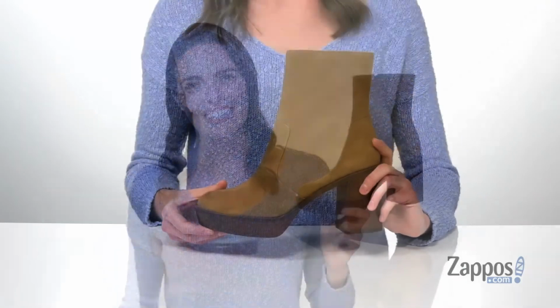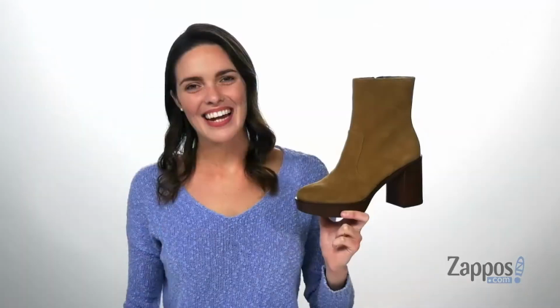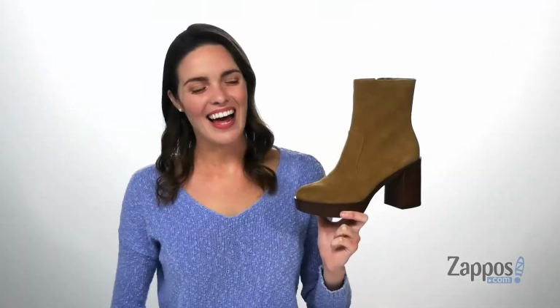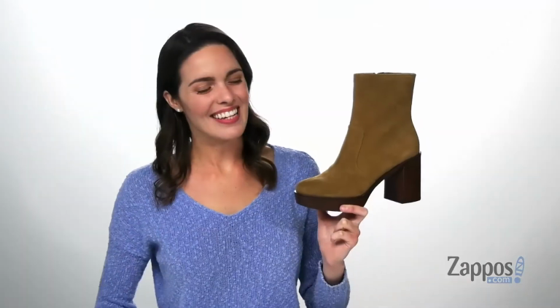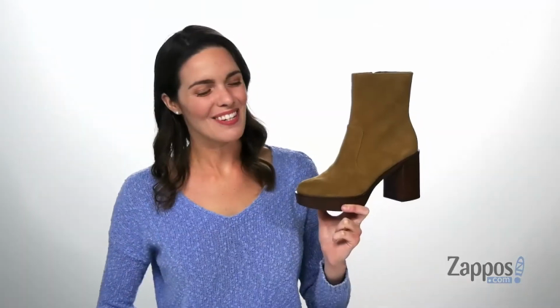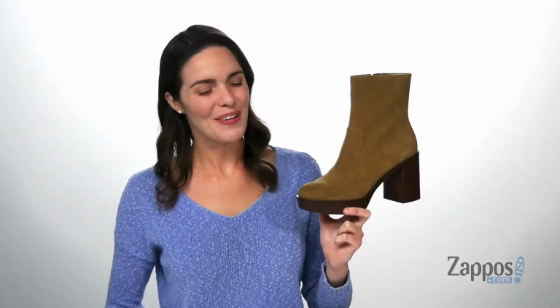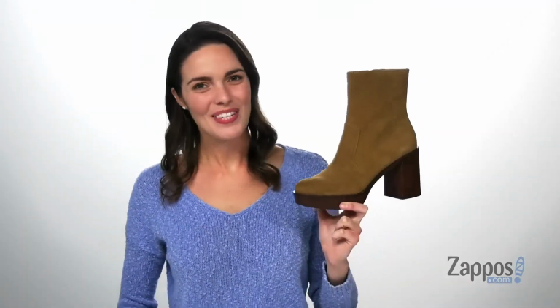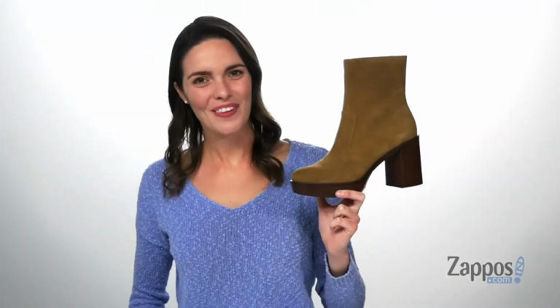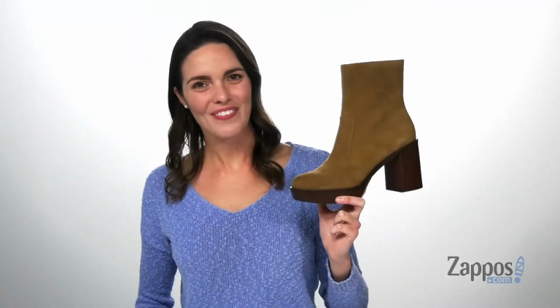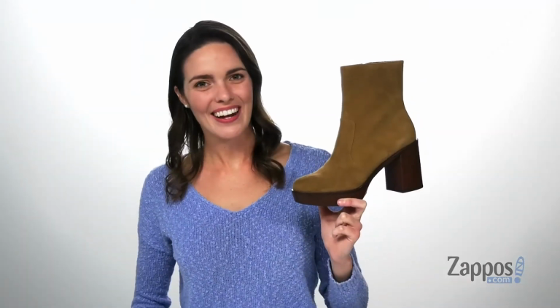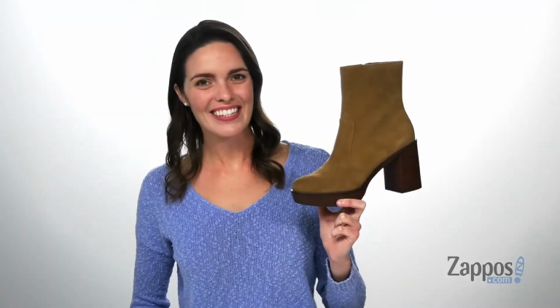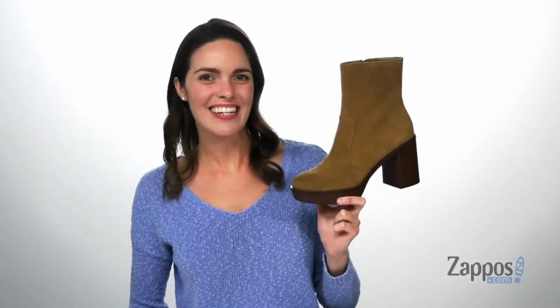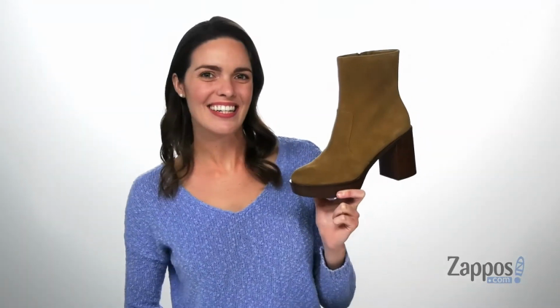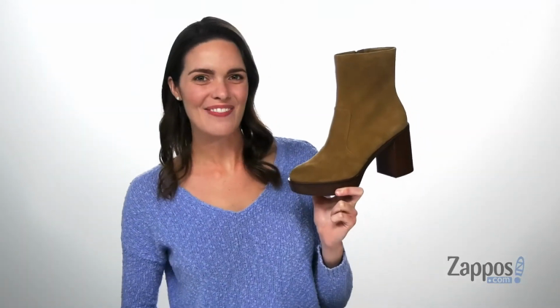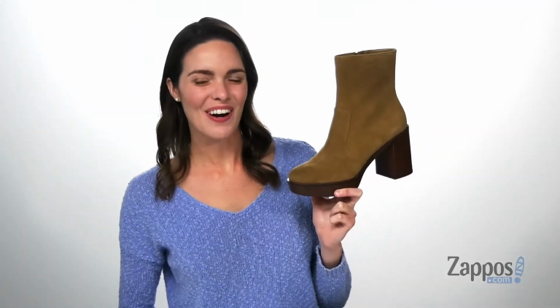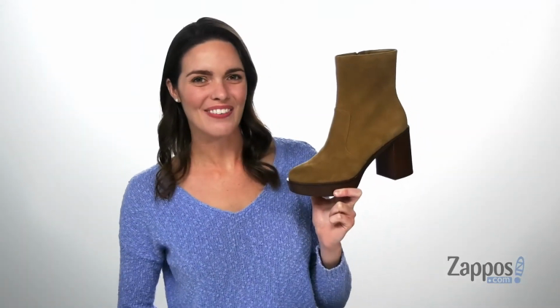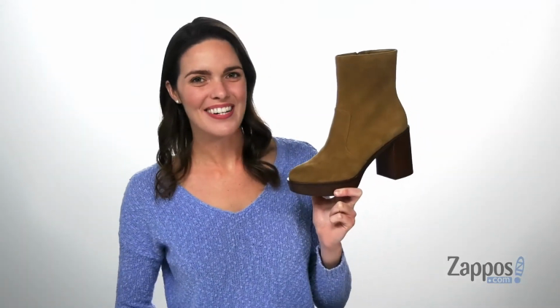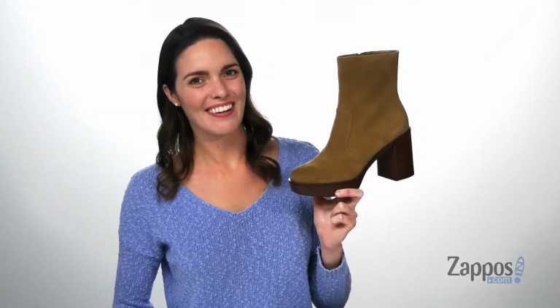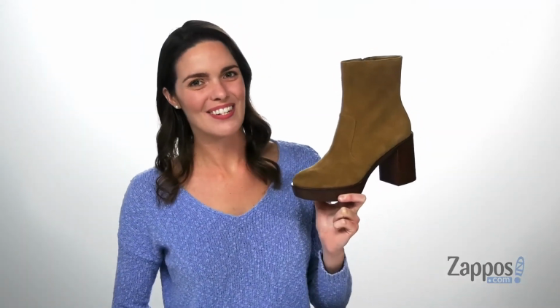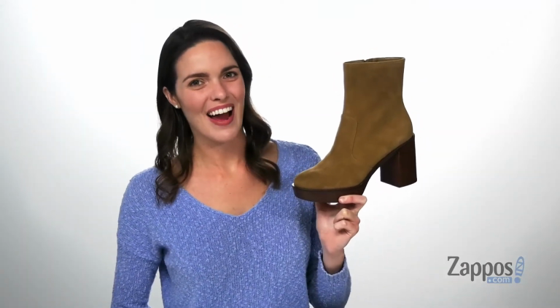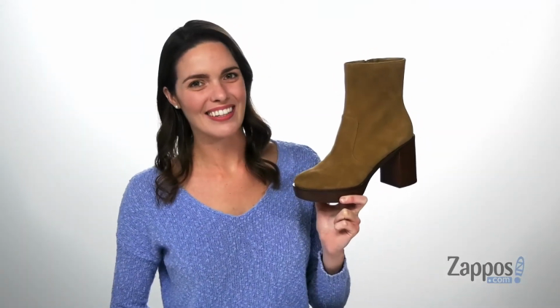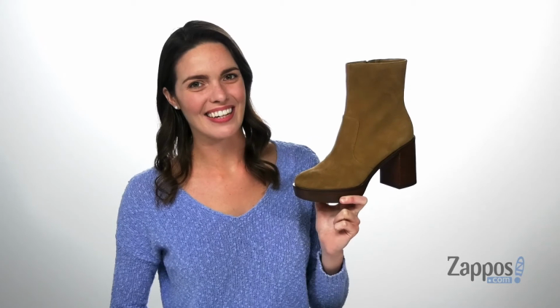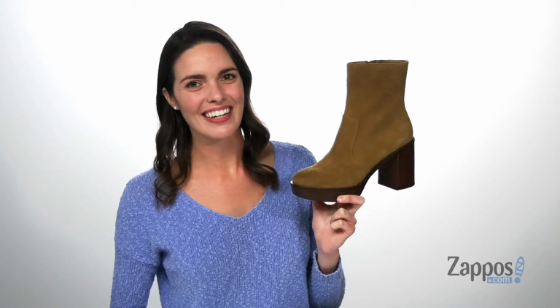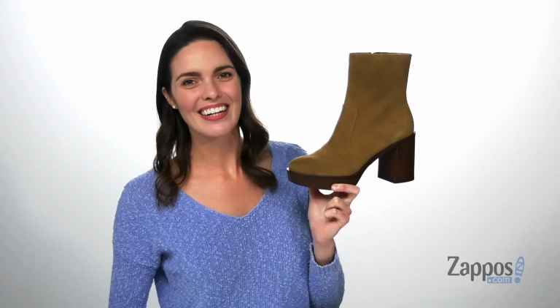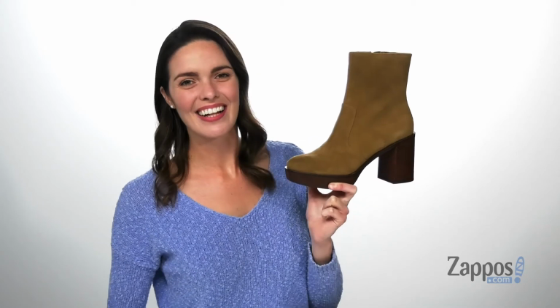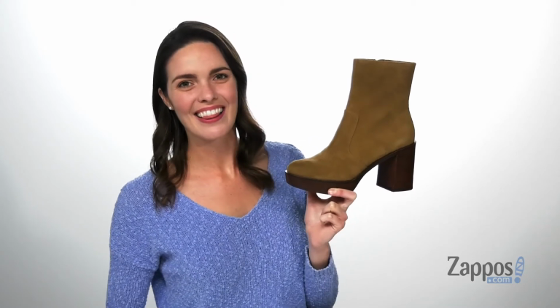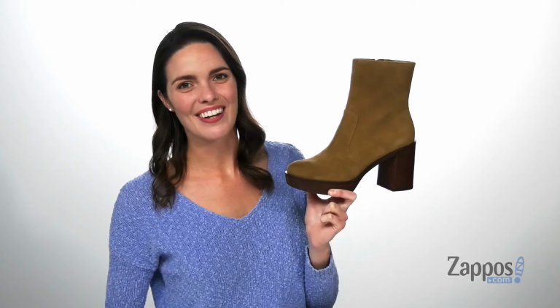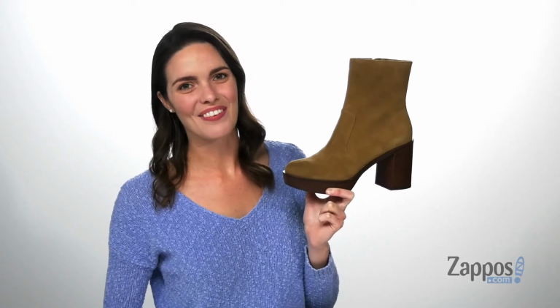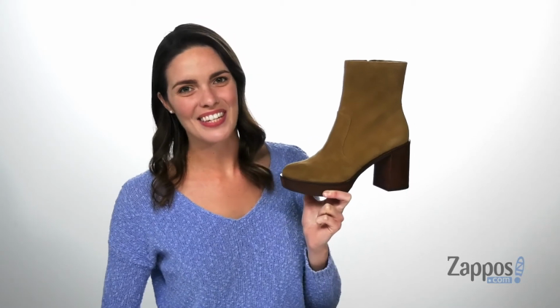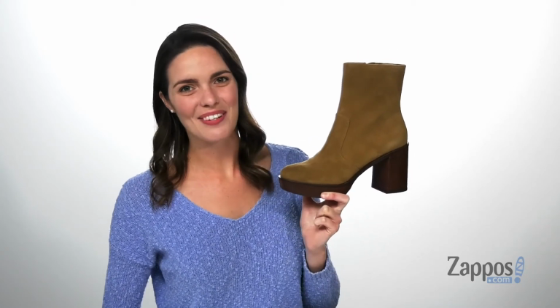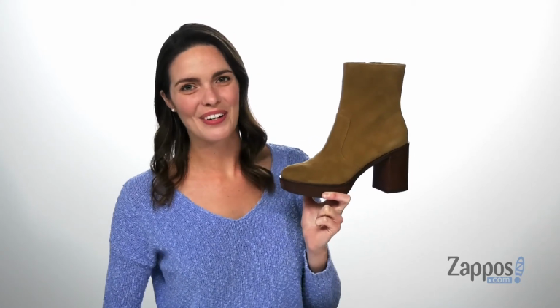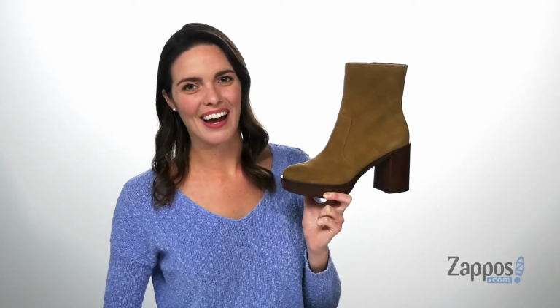Style these boots with flared jeans for a retro inspired look. They're from Vince Camuto.